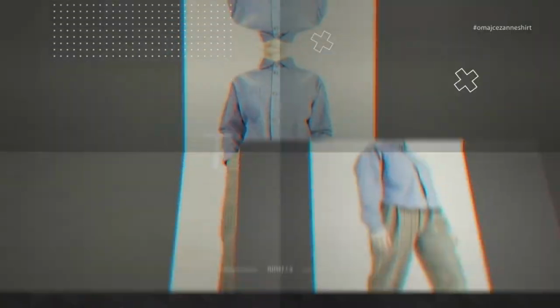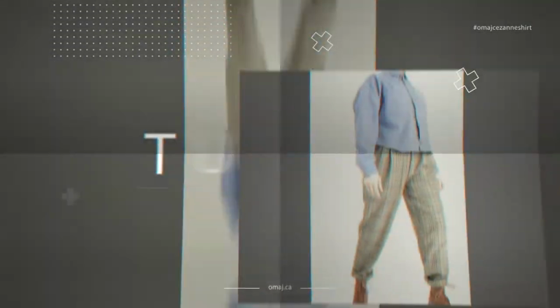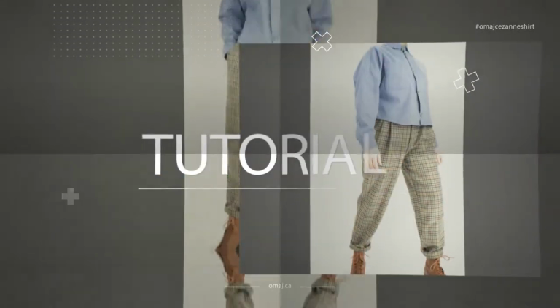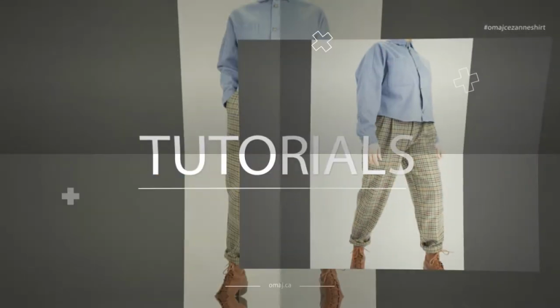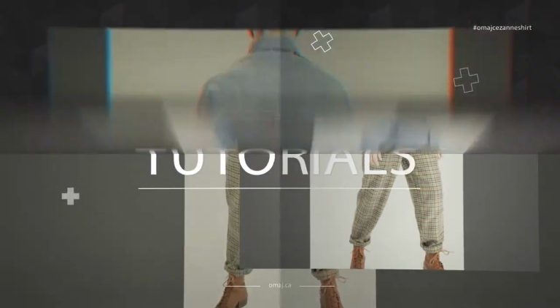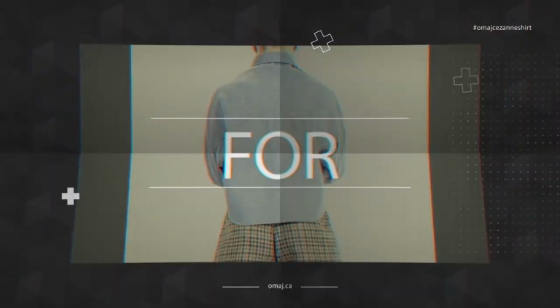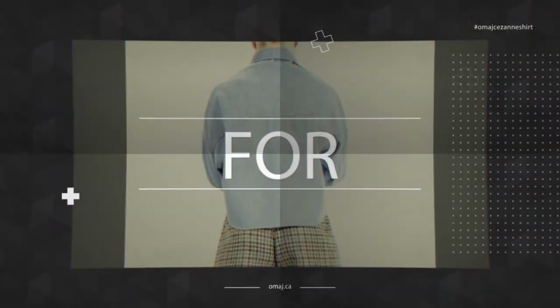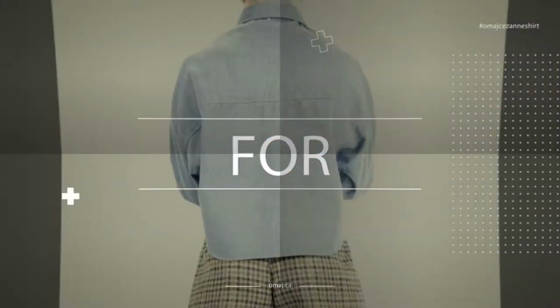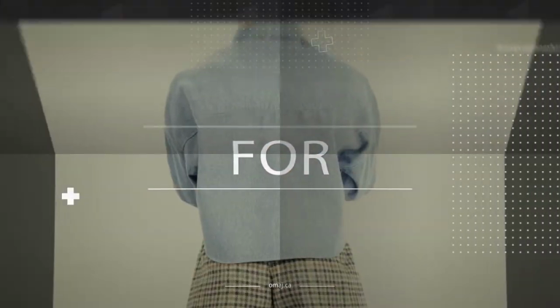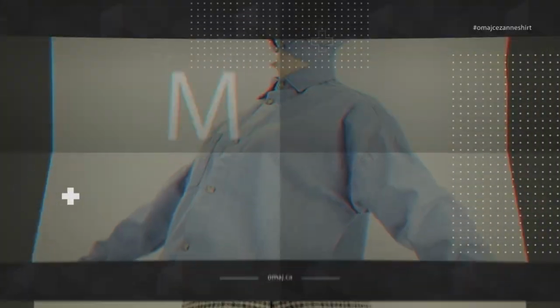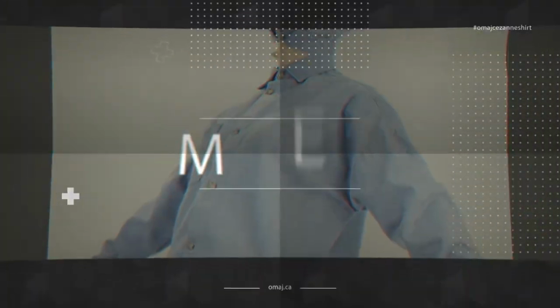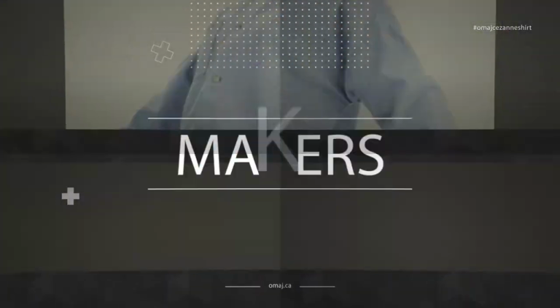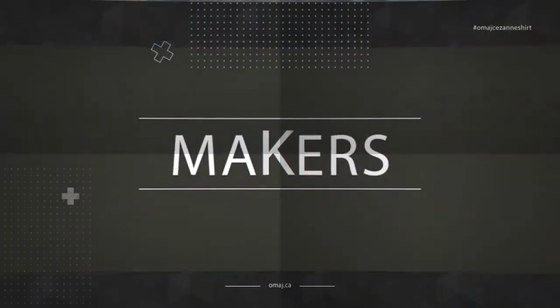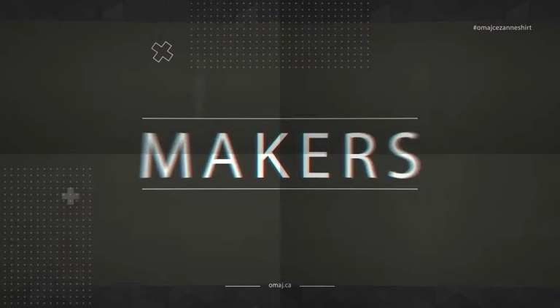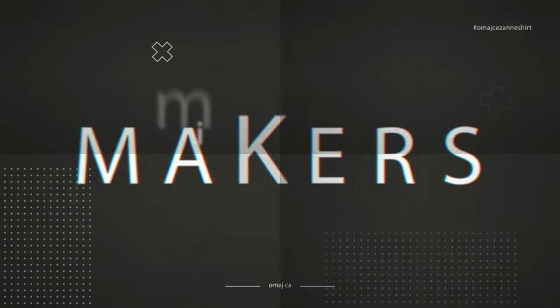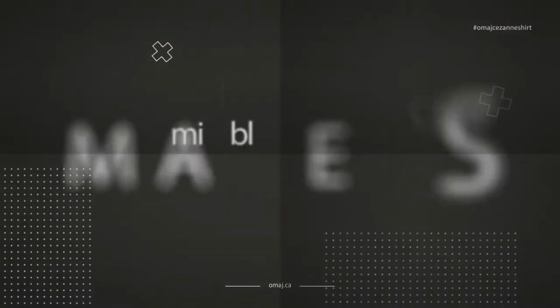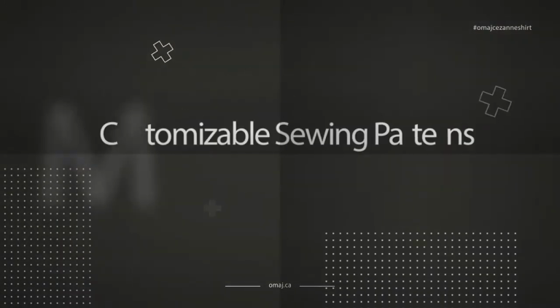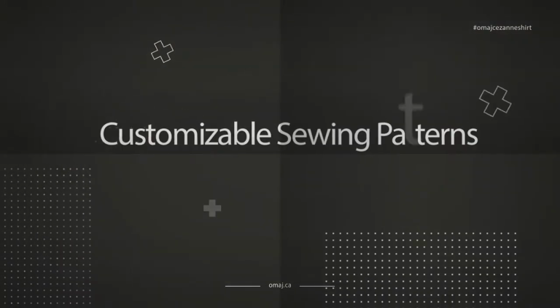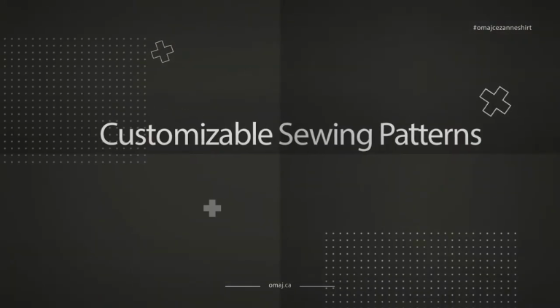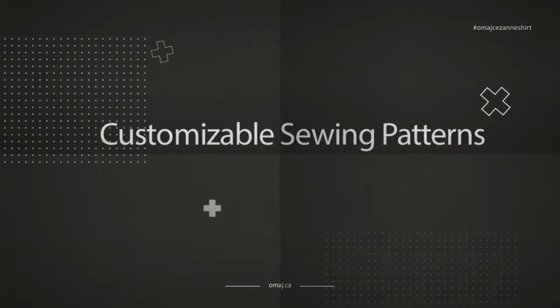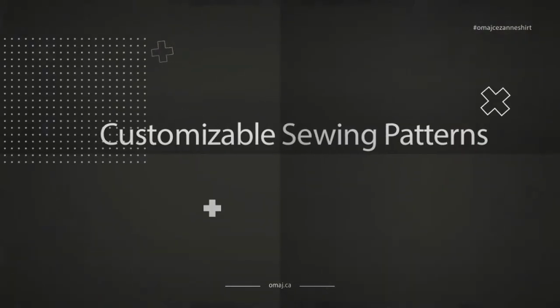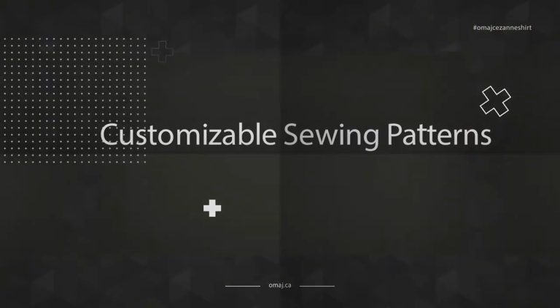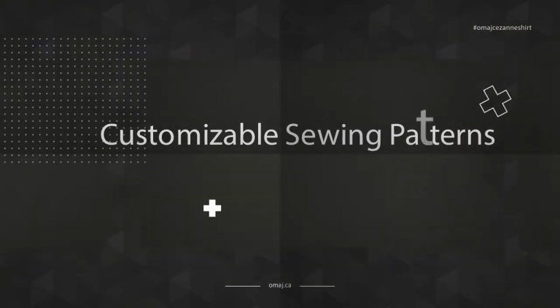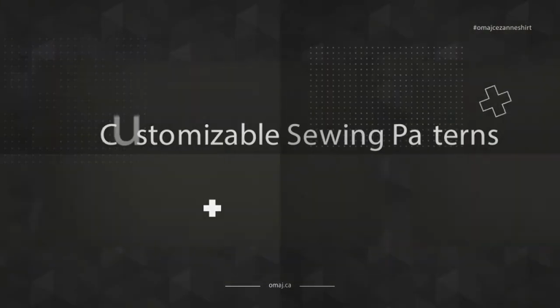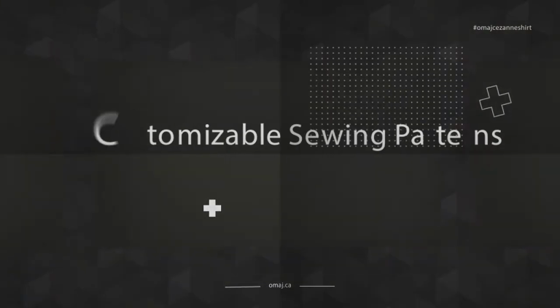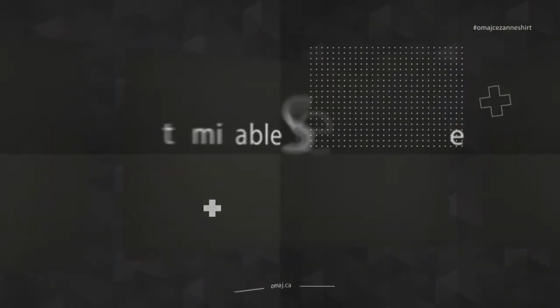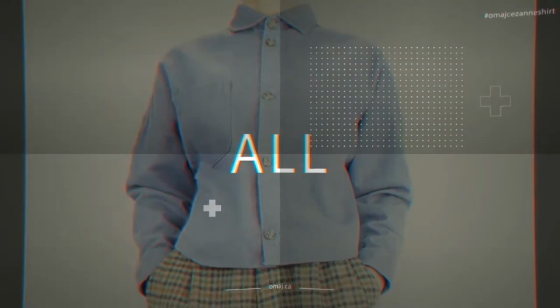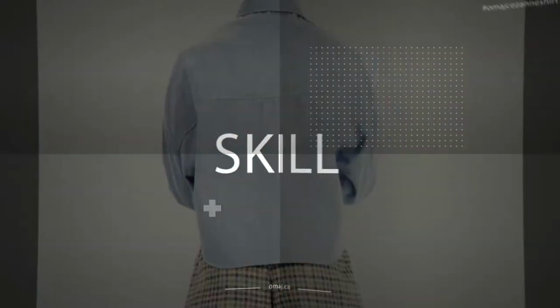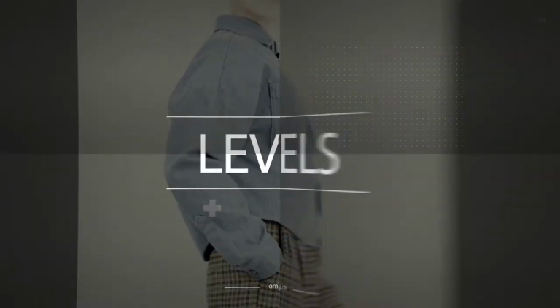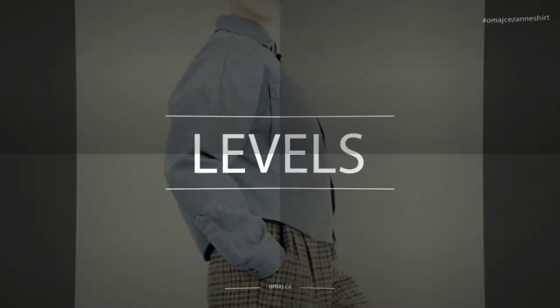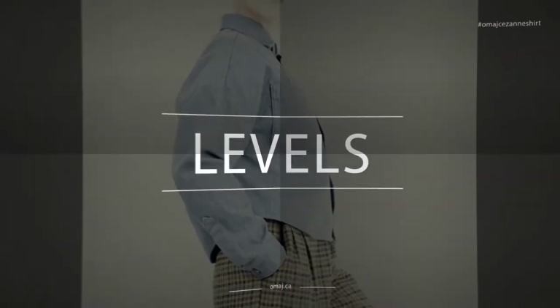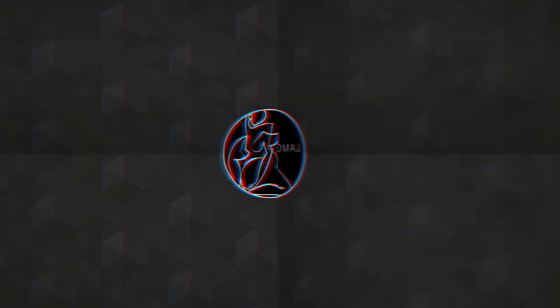Today we'll be sewing the Cezanne shirt. All sections are timestamped below for your reference.